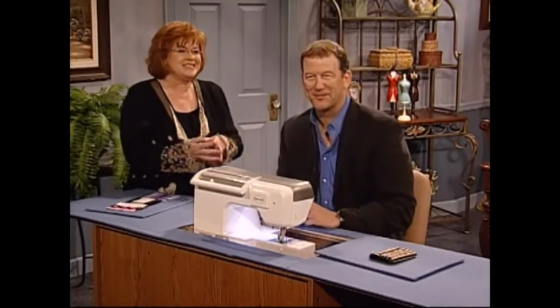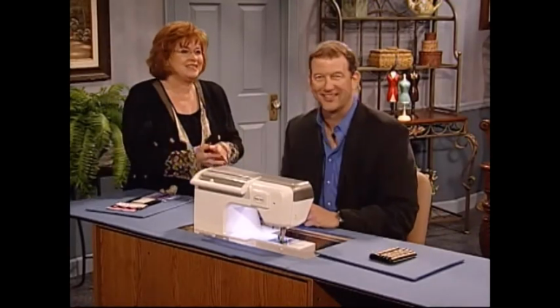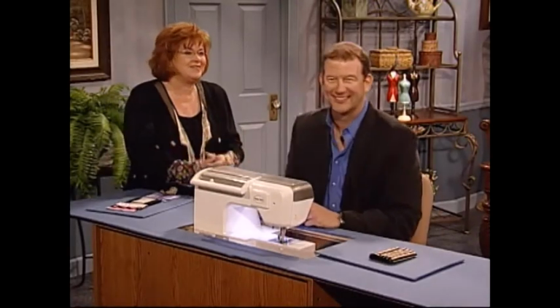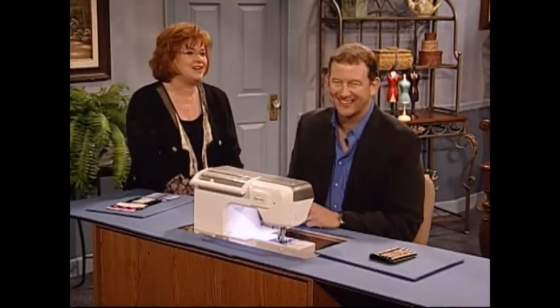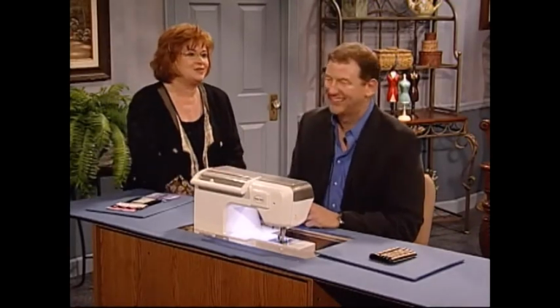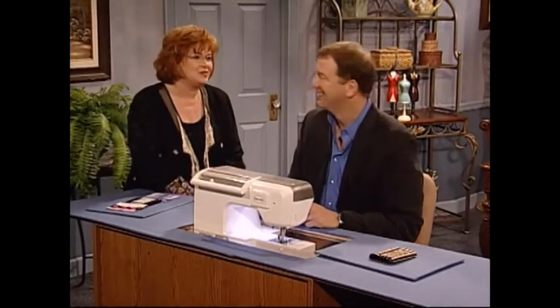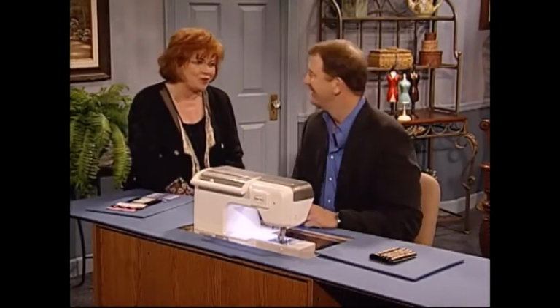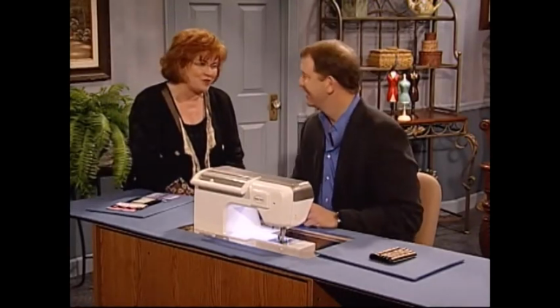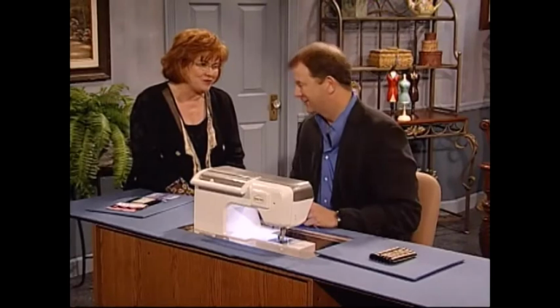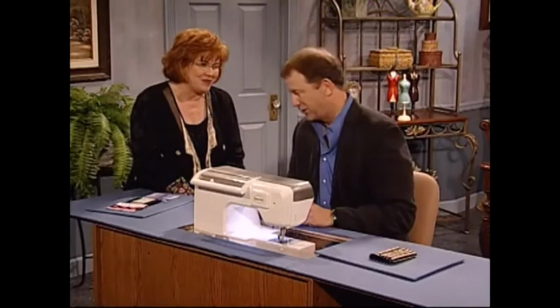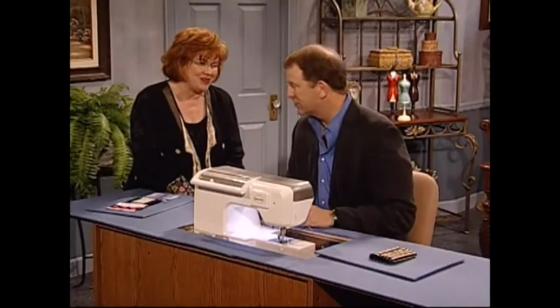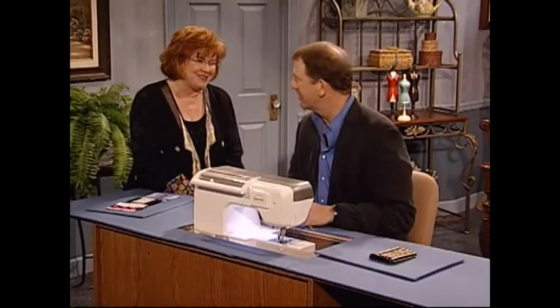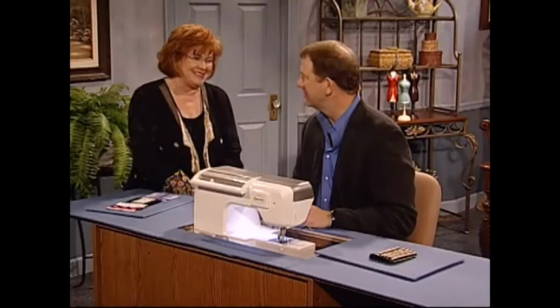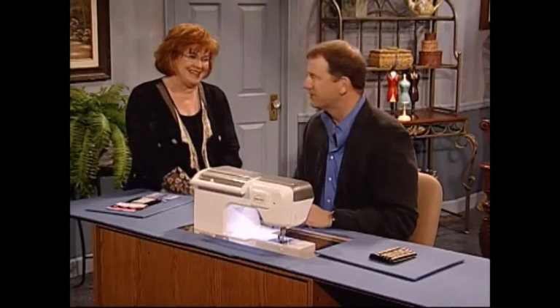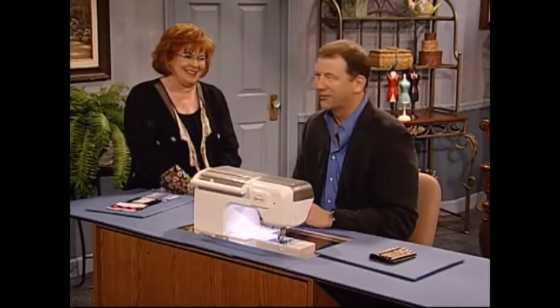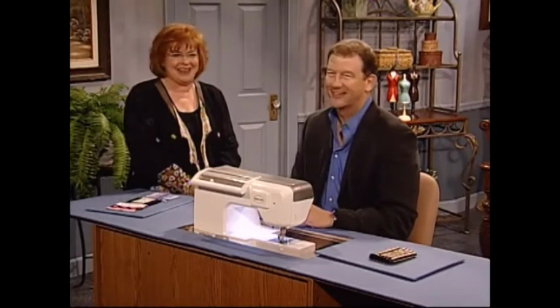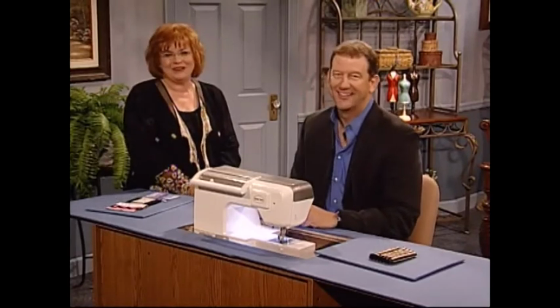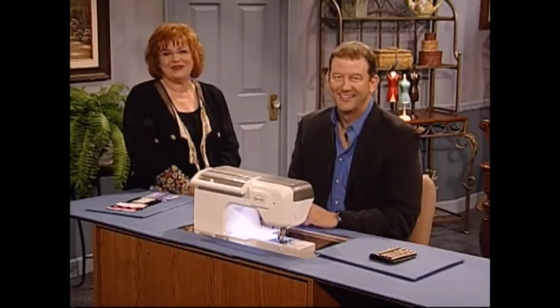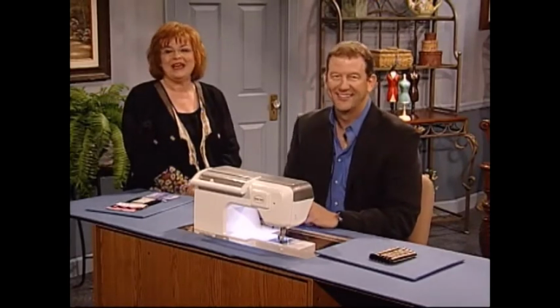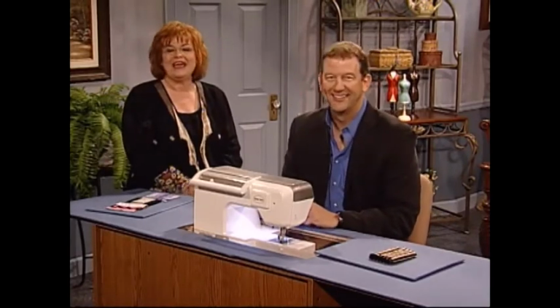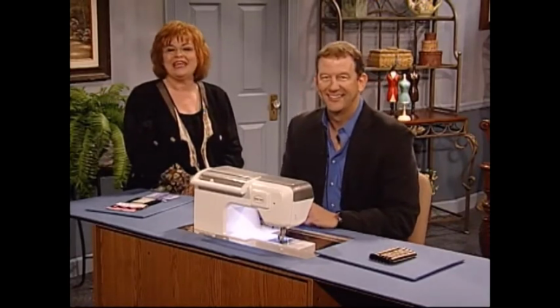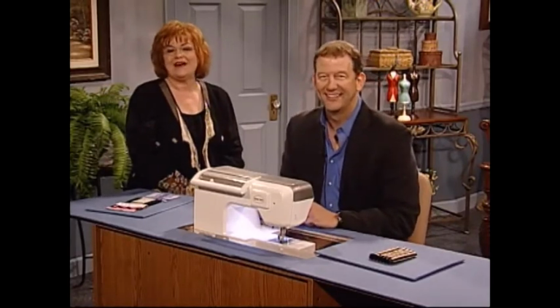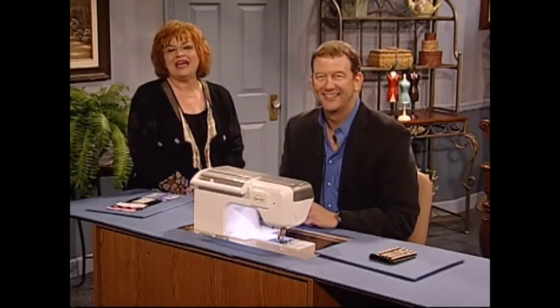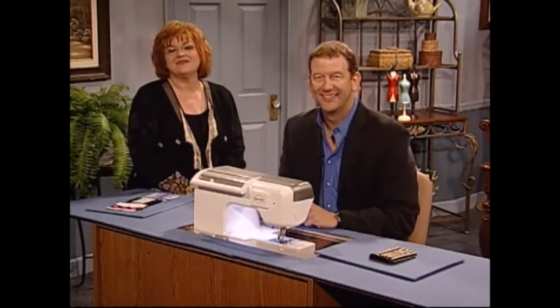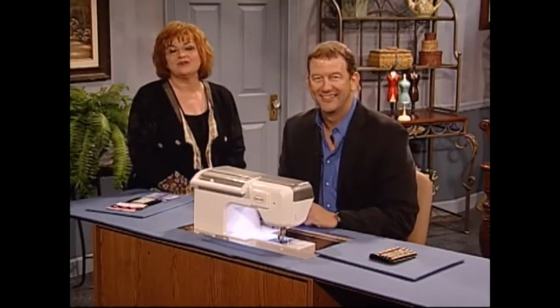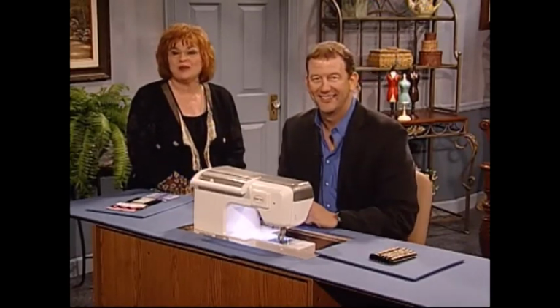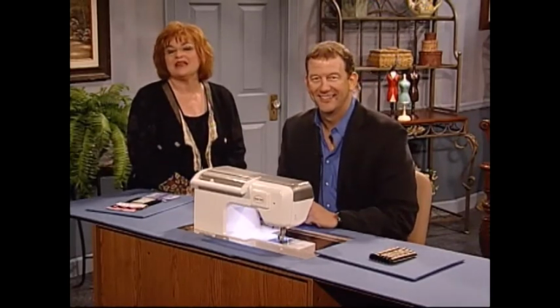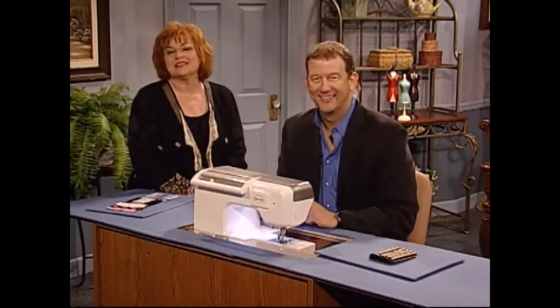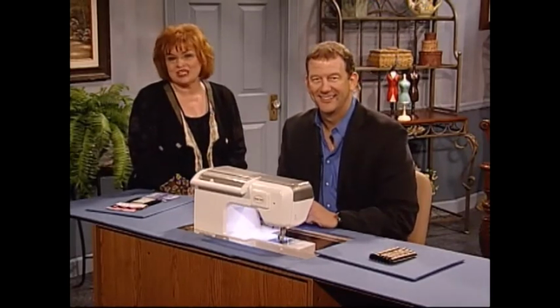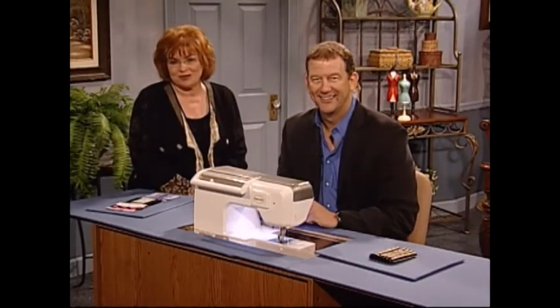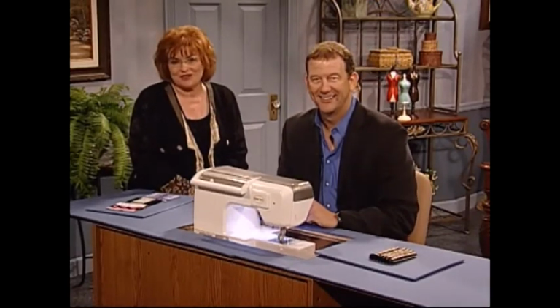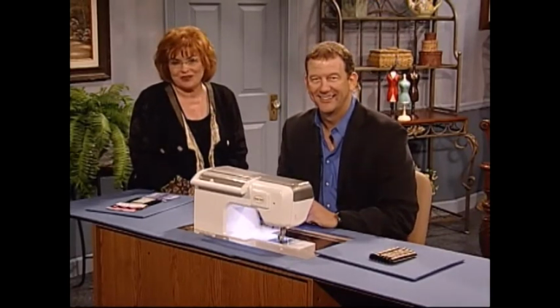Steve, thank you so much for being here today. It's always great to be here, Martha. And now I have some sewing accessories for you.